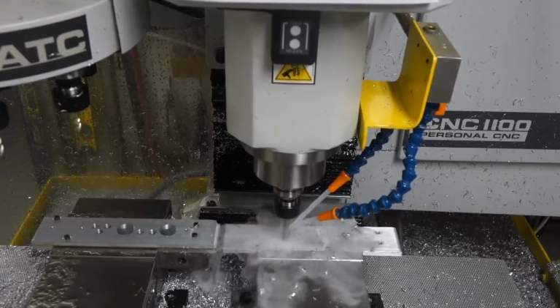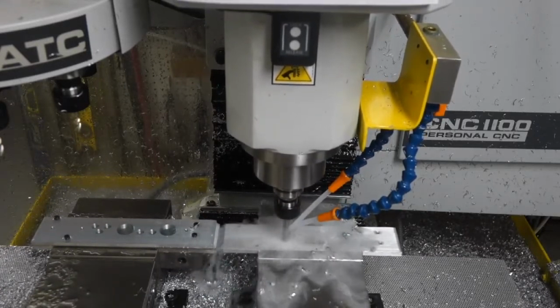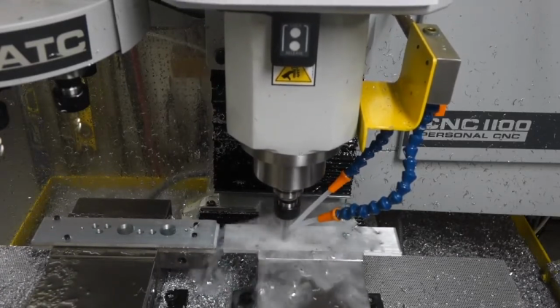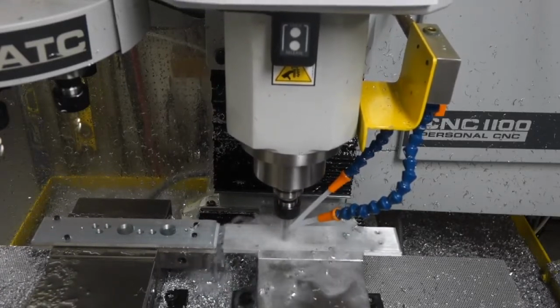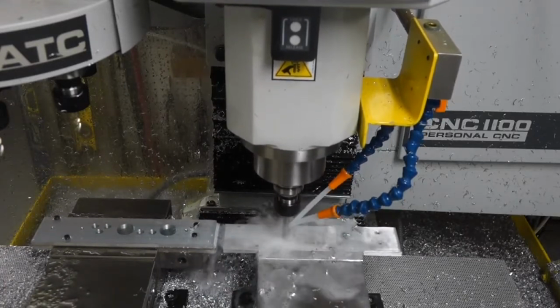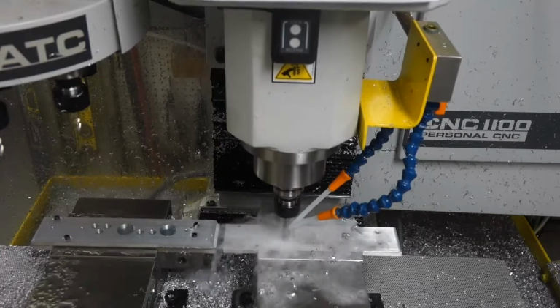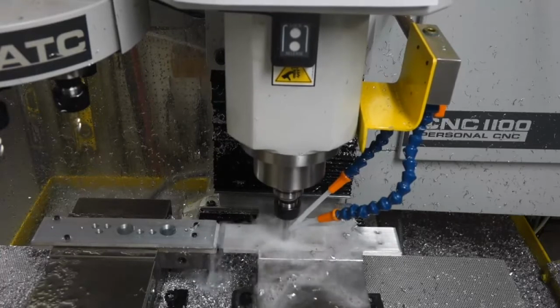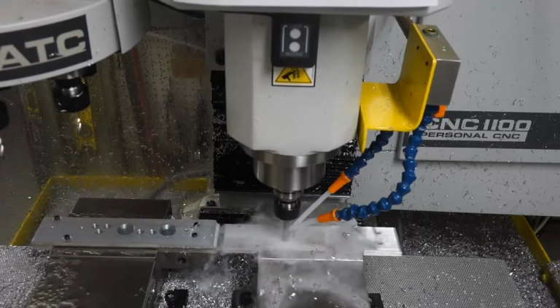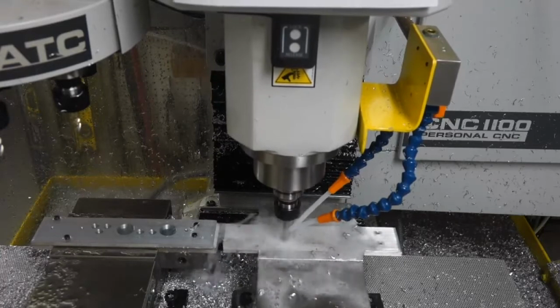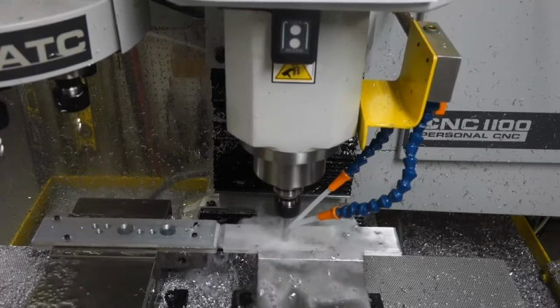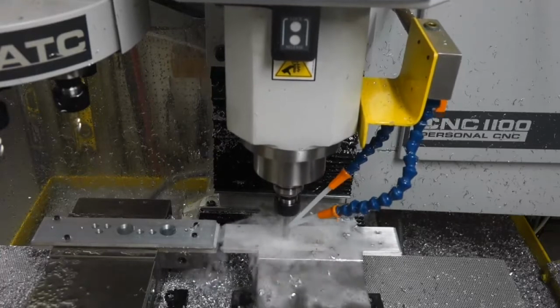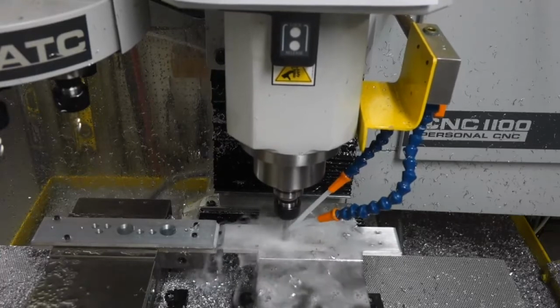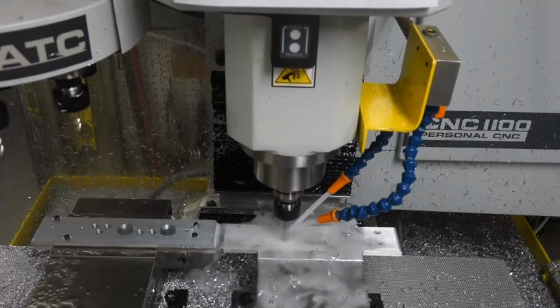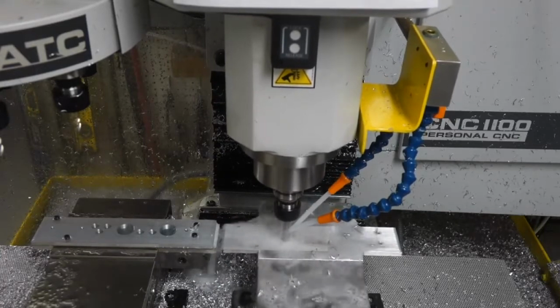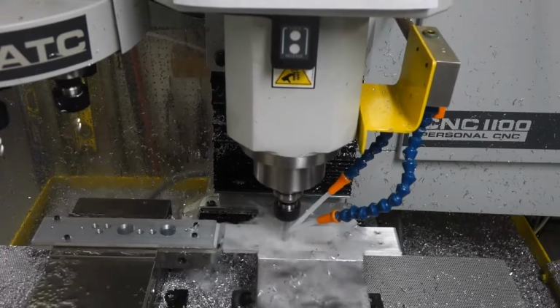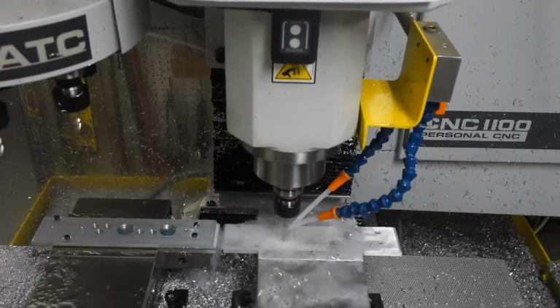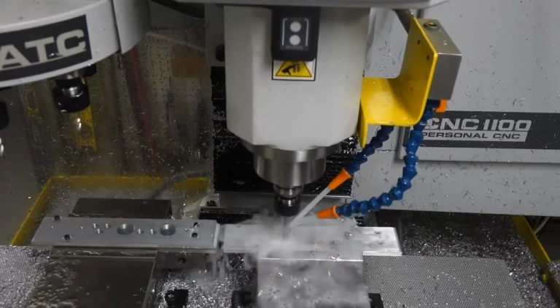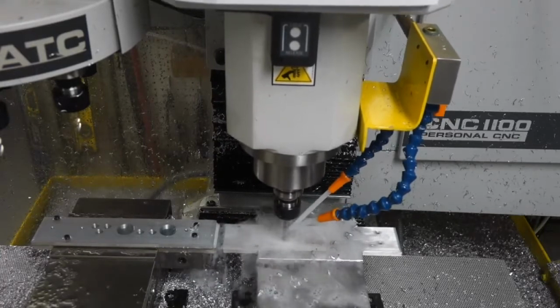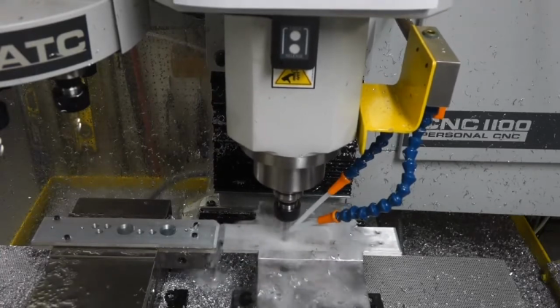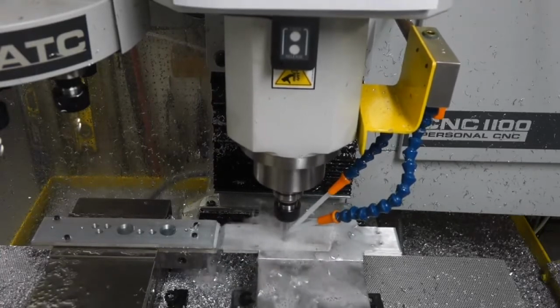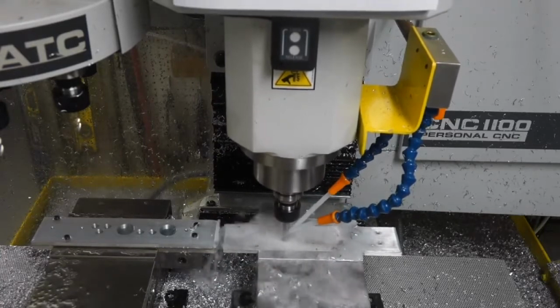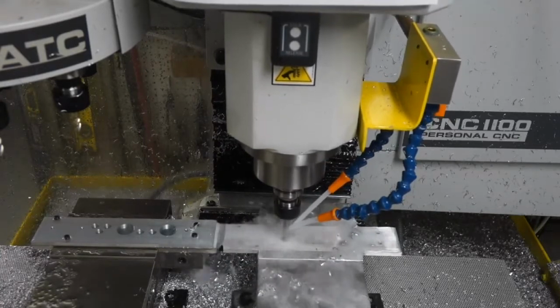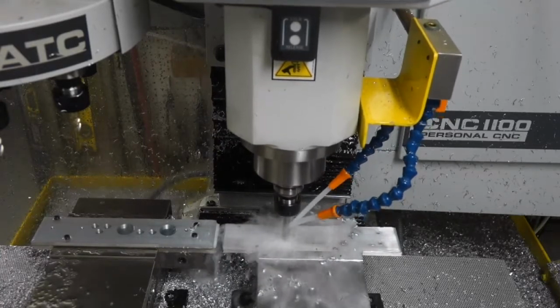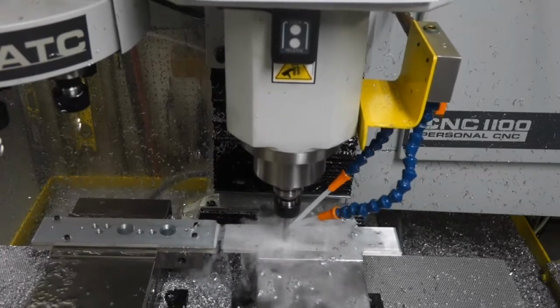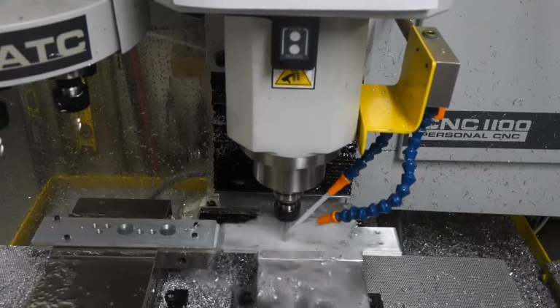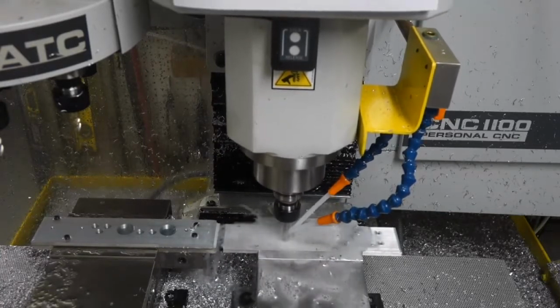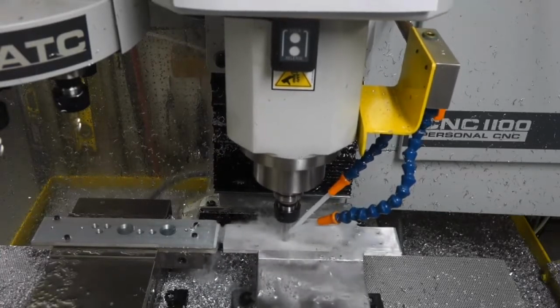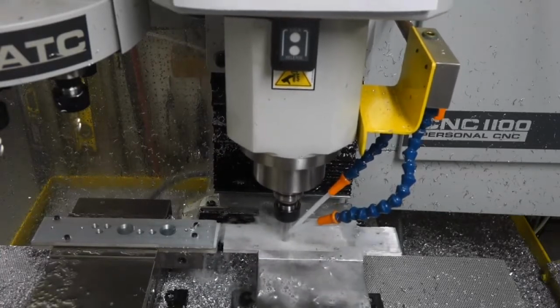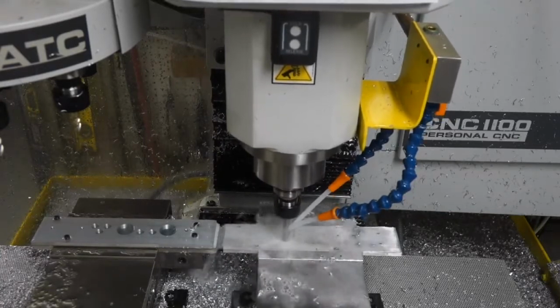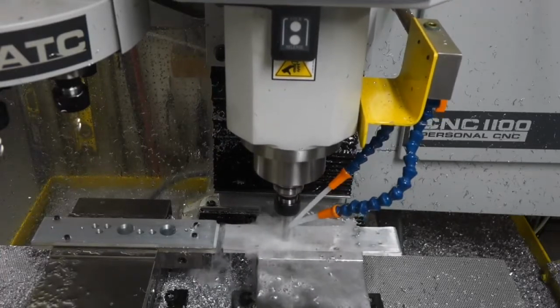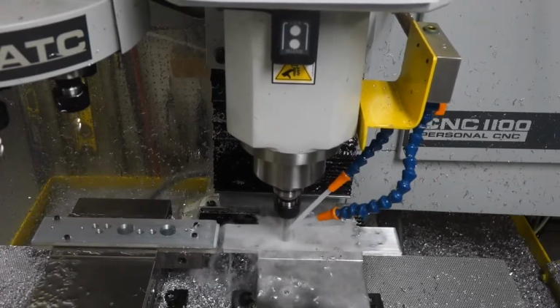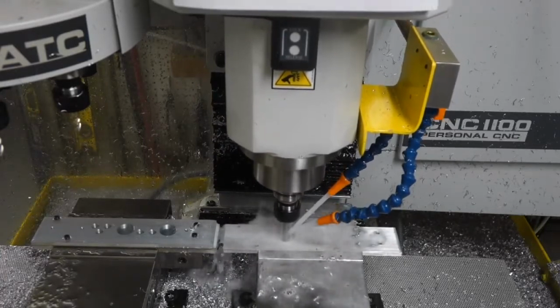In both cases, the drill bit stays completely clean.